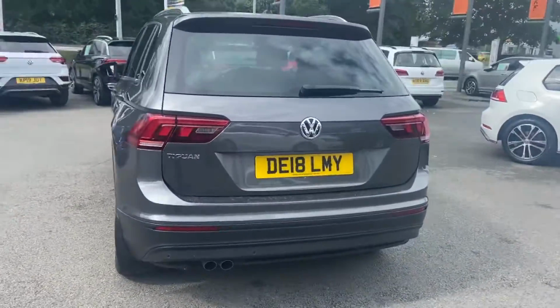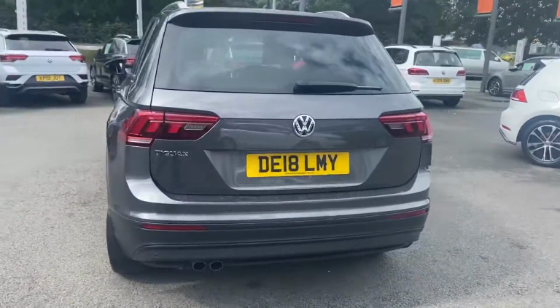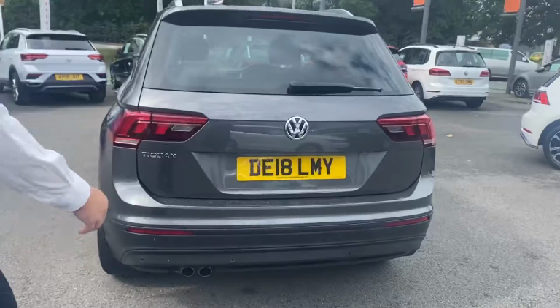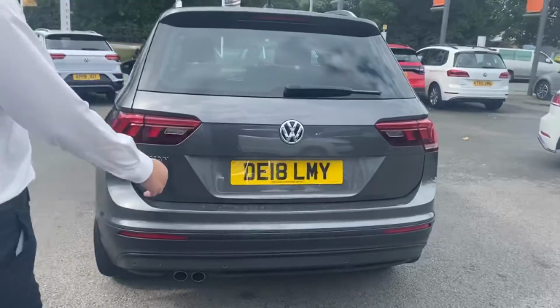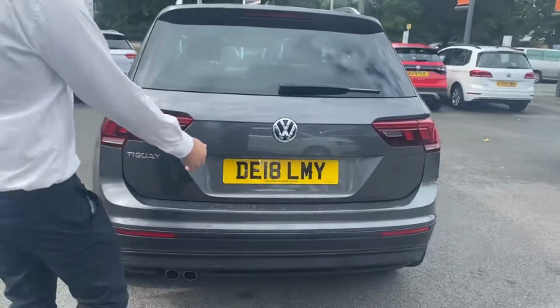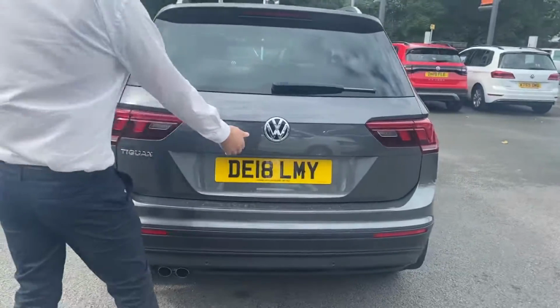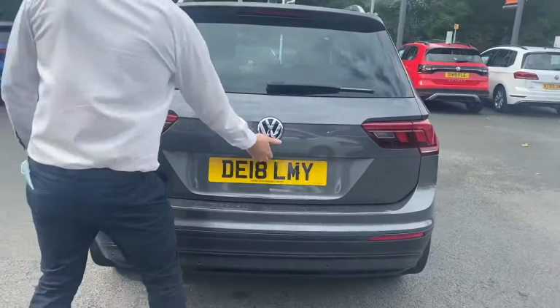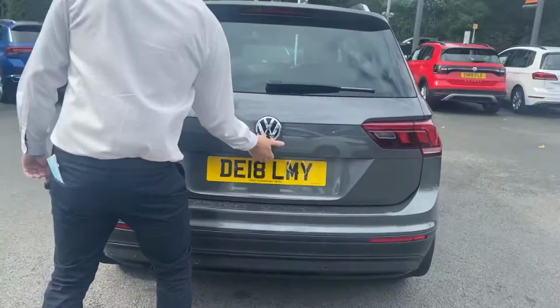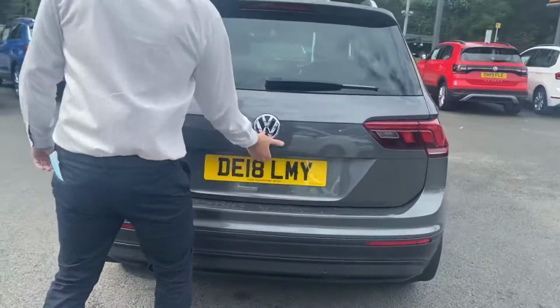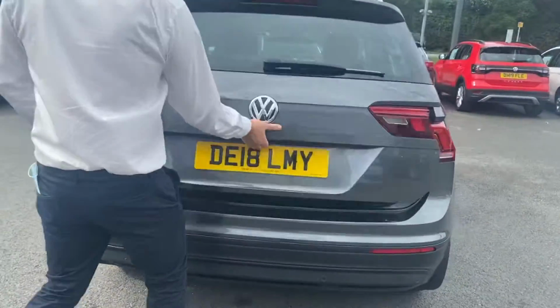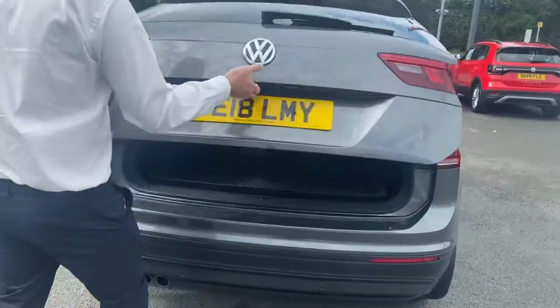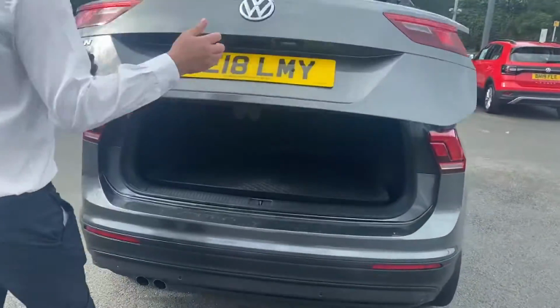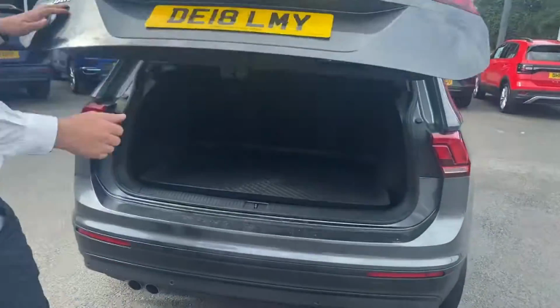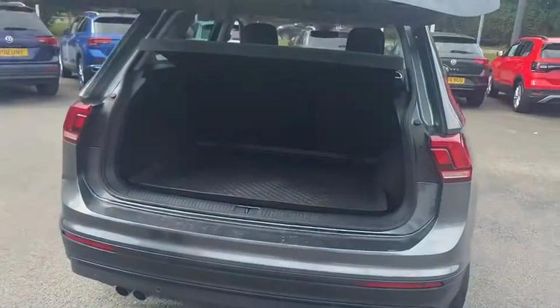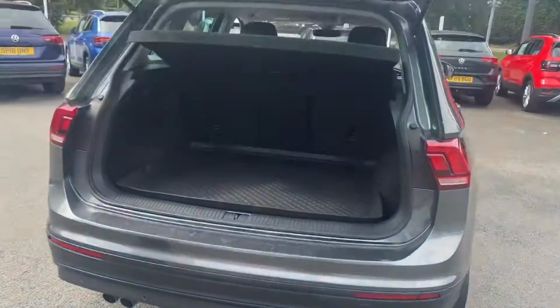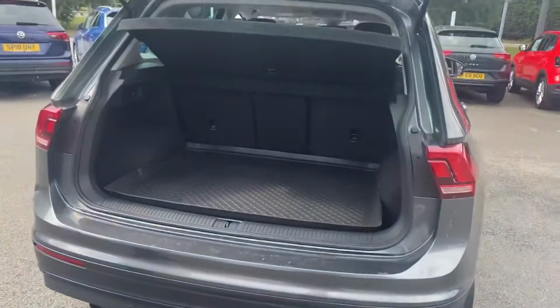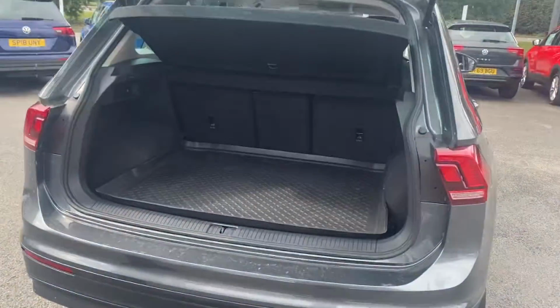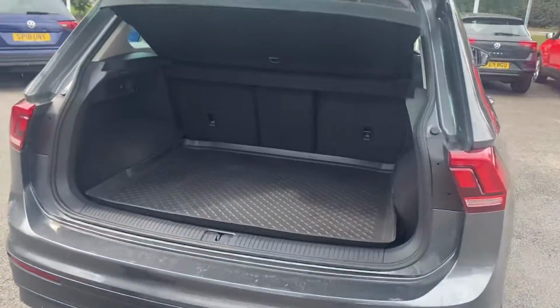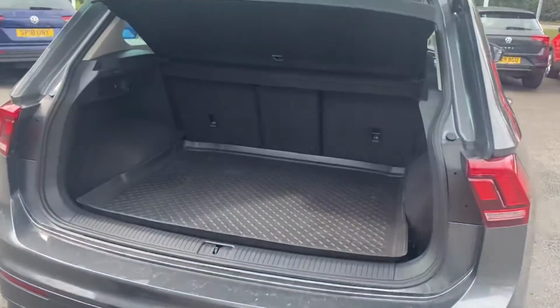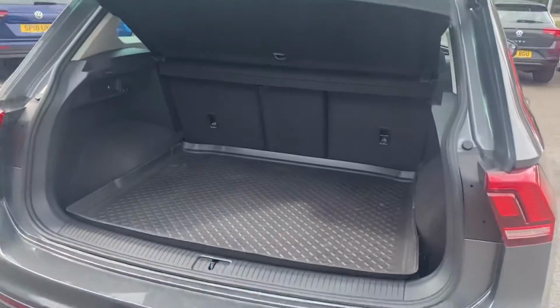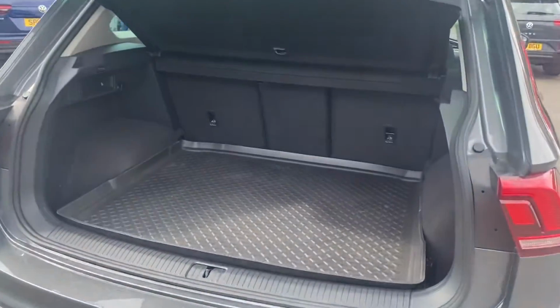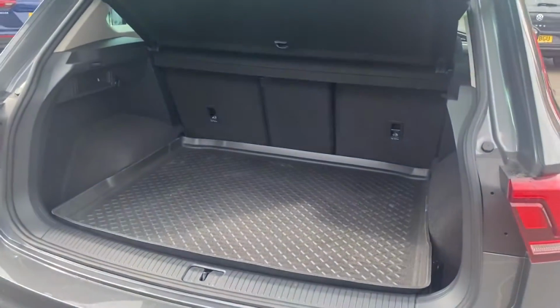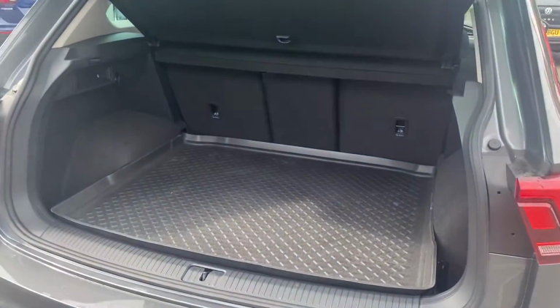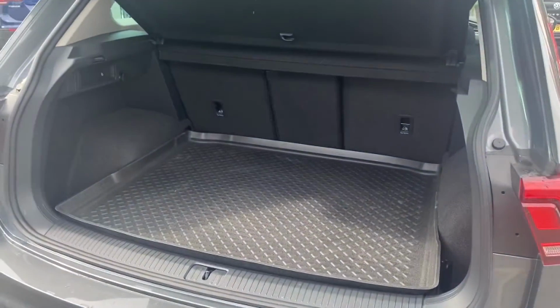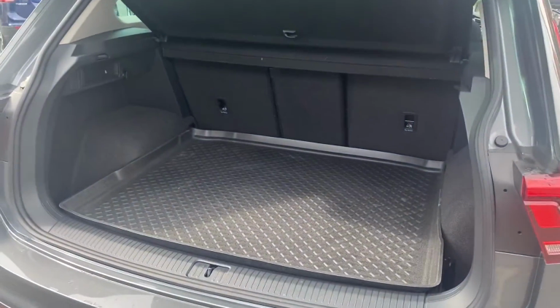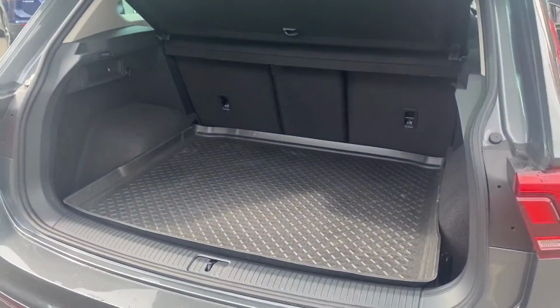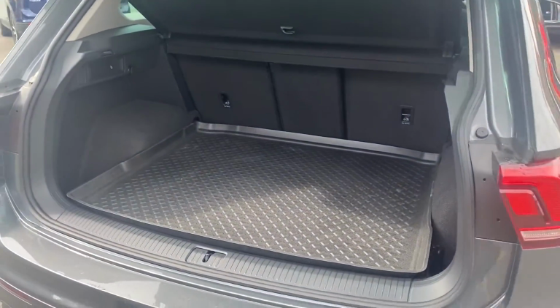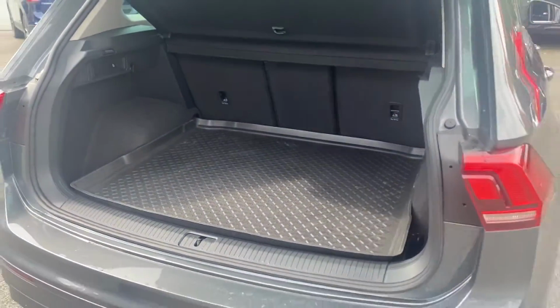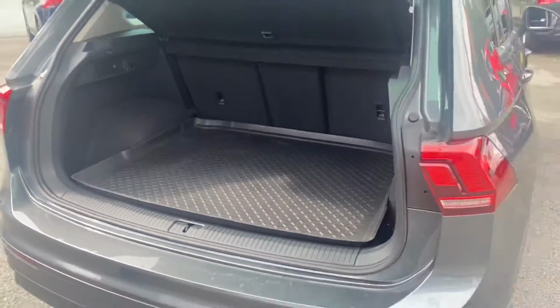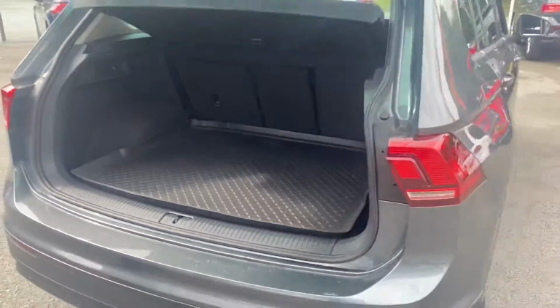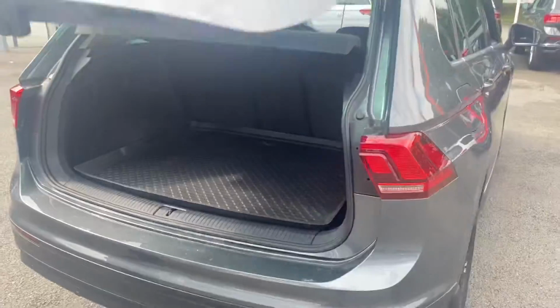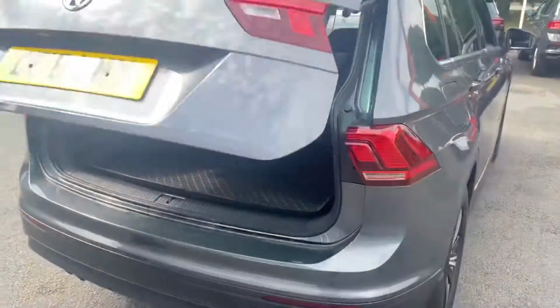I'm just going to open up the boot, you can see how much space is in here. You can see you've got a boot protector as well, you also get split folding seats.